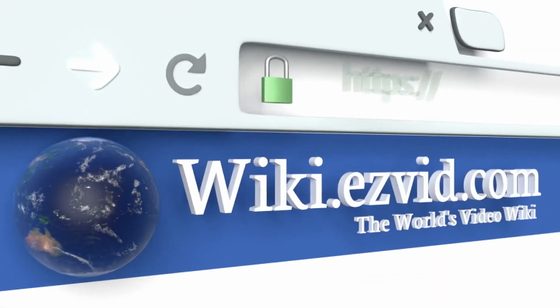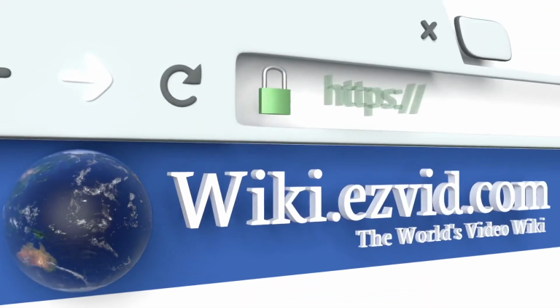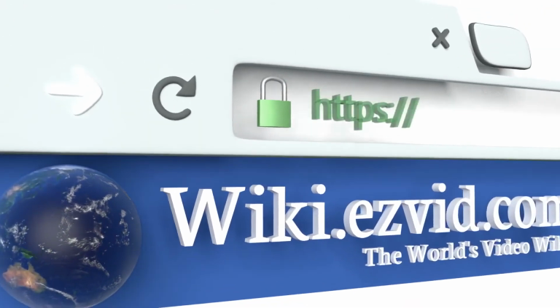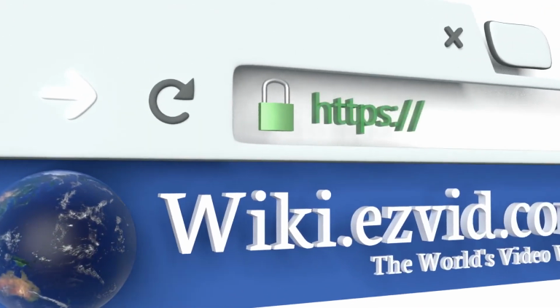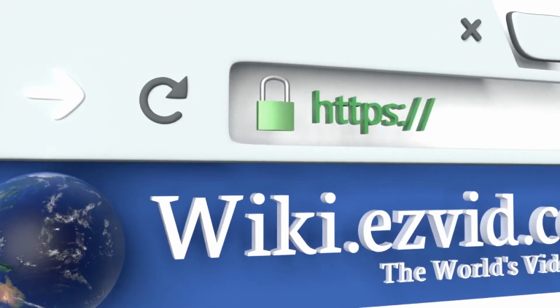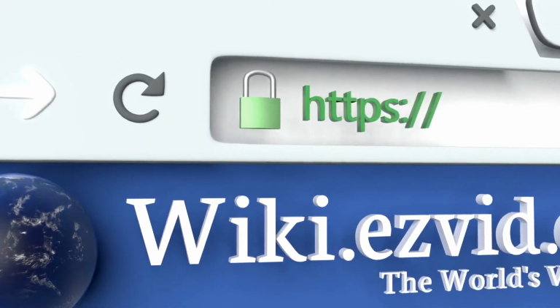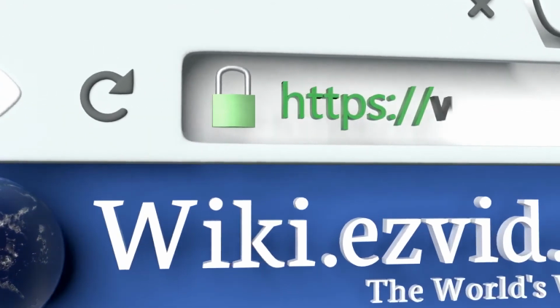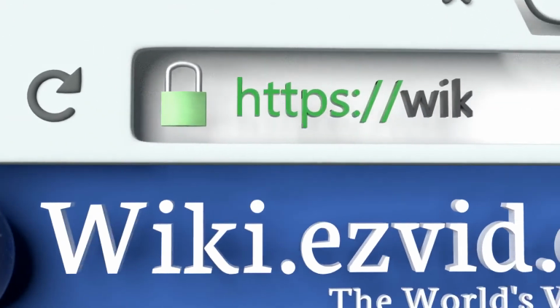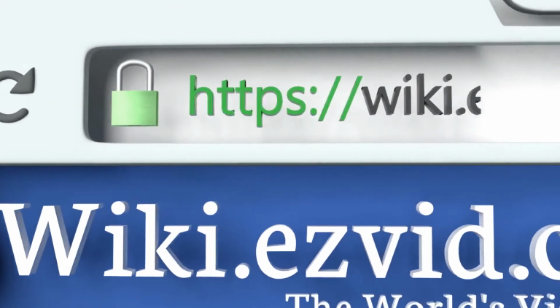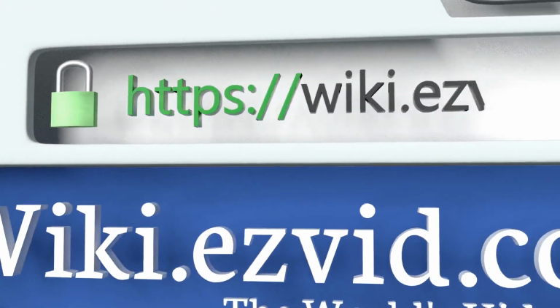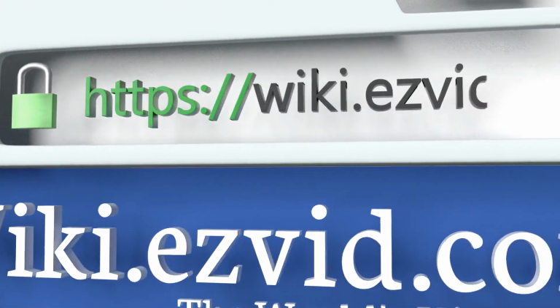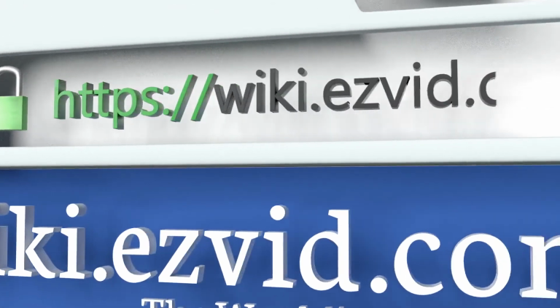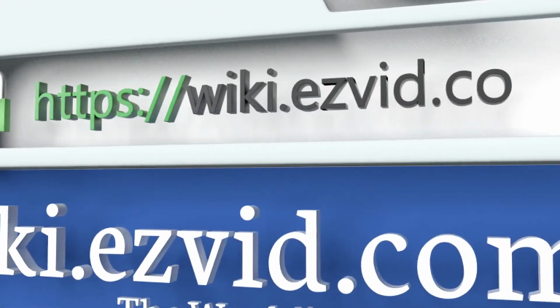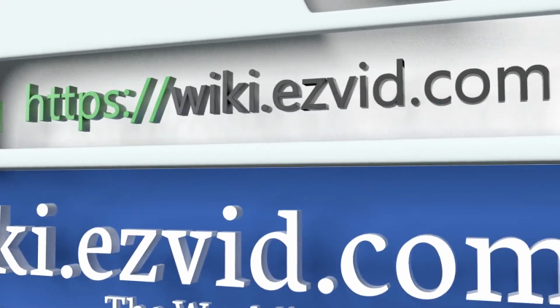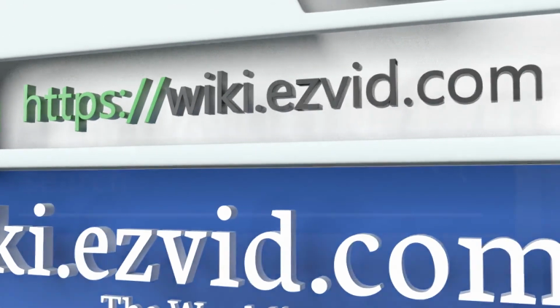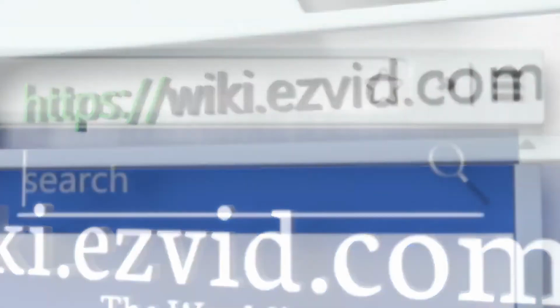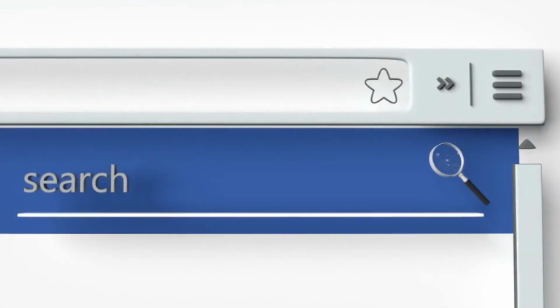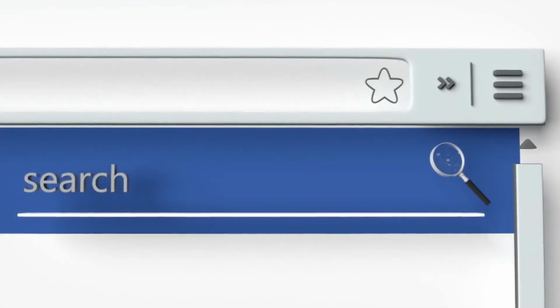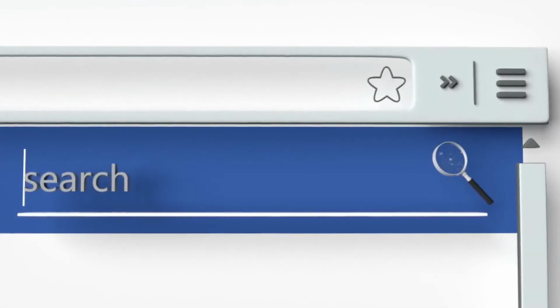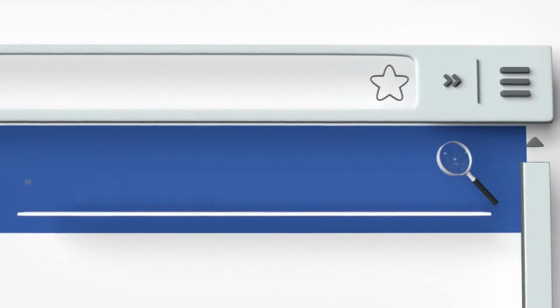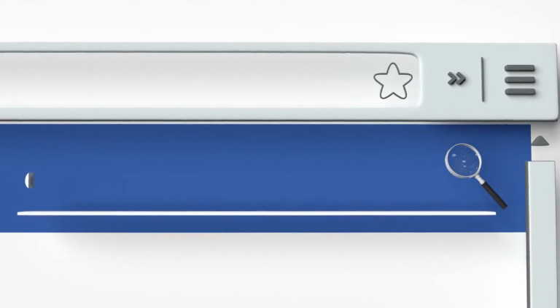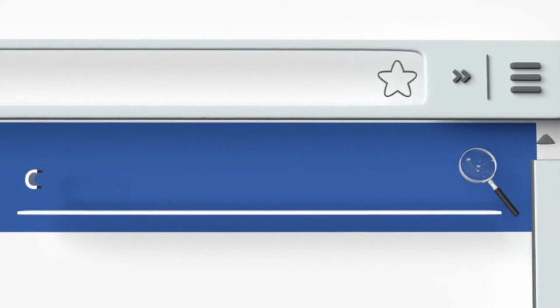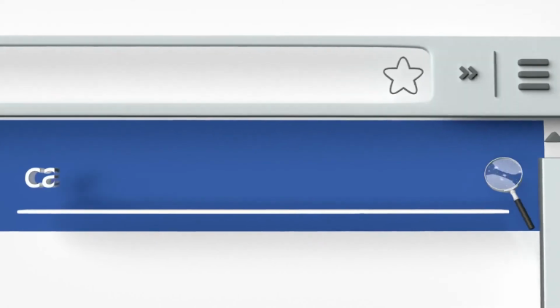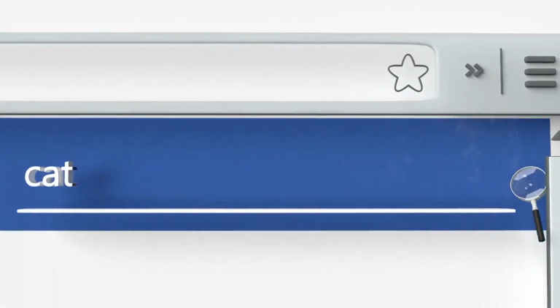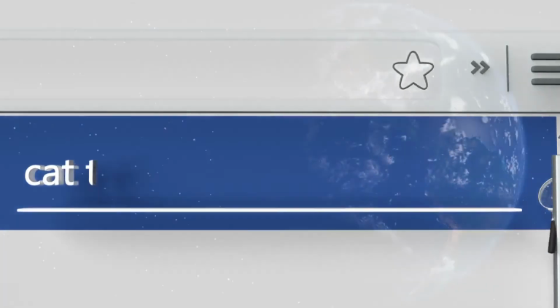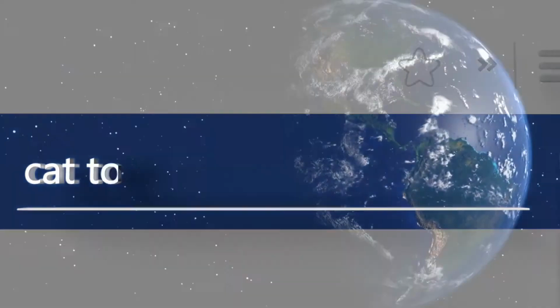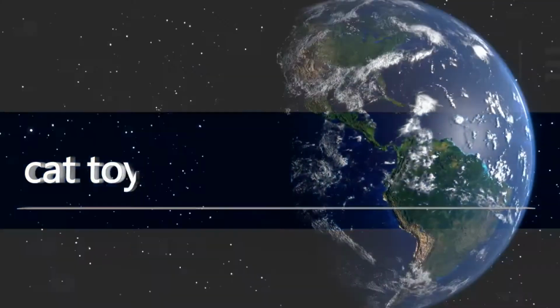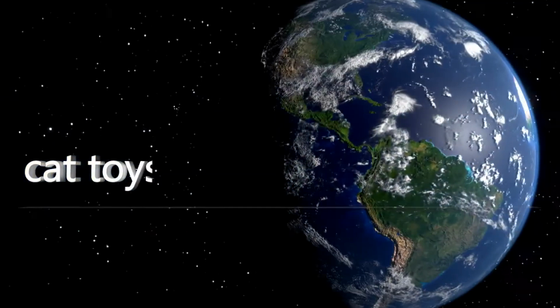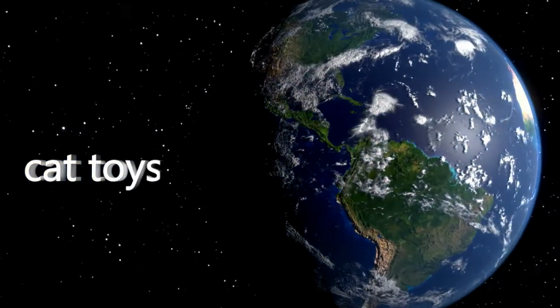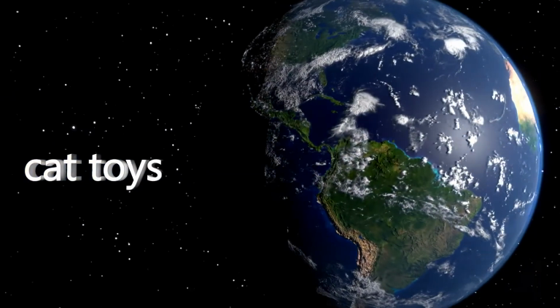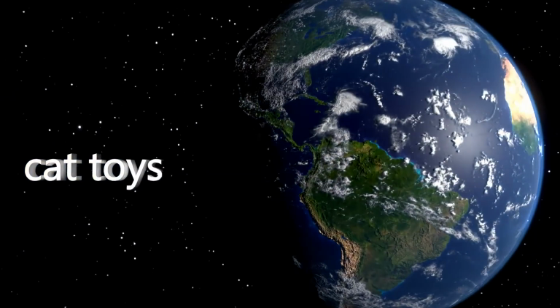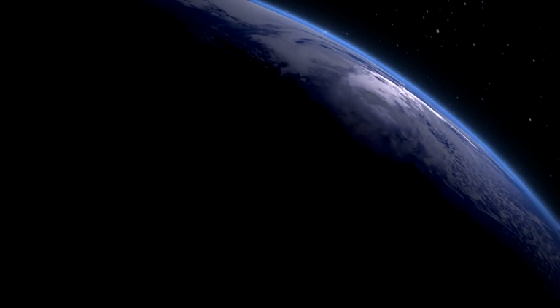To see all of our choices, go to wiki.easyvid.com and search for cat toys, or click beneath this video.